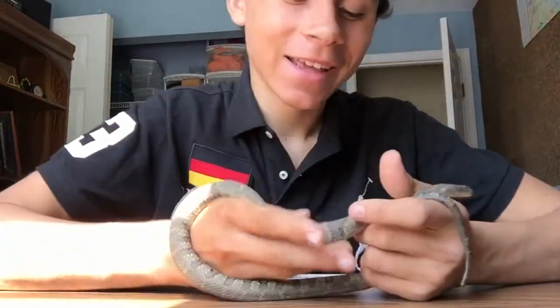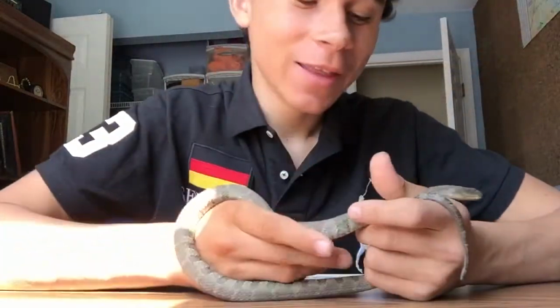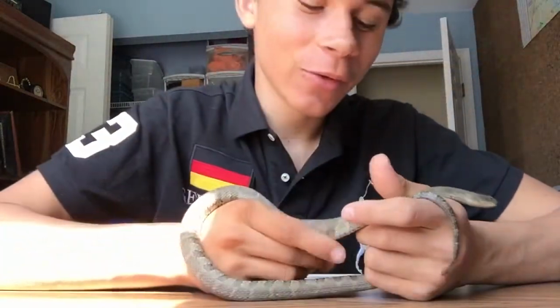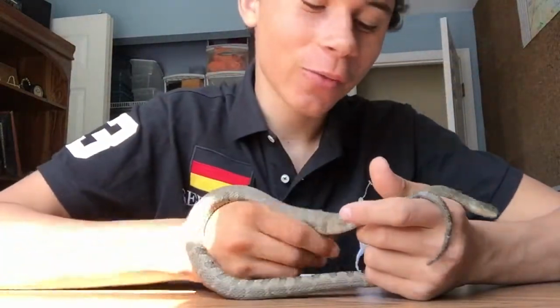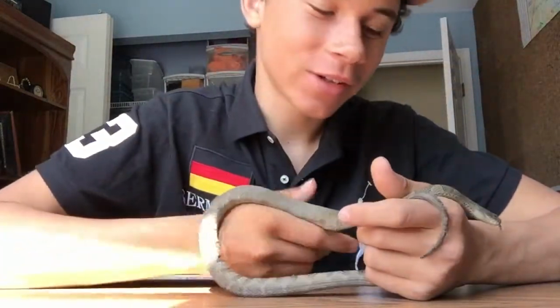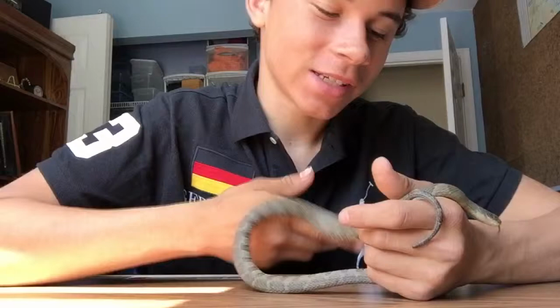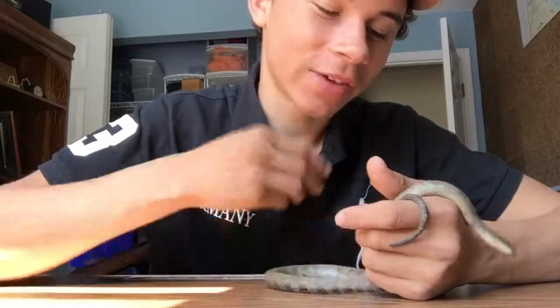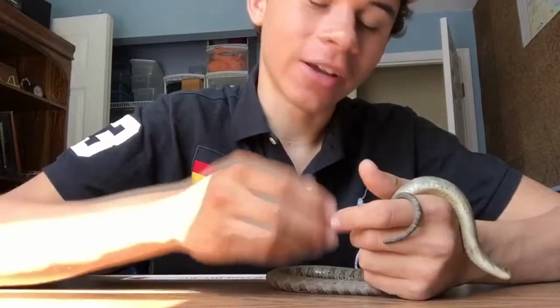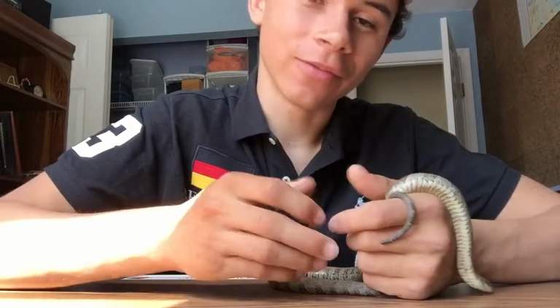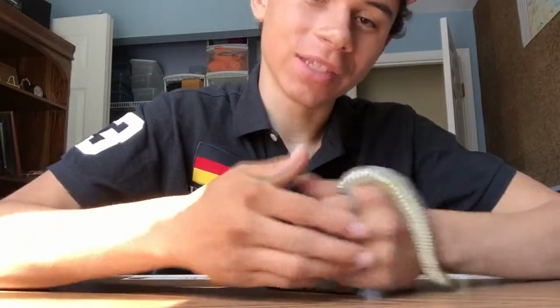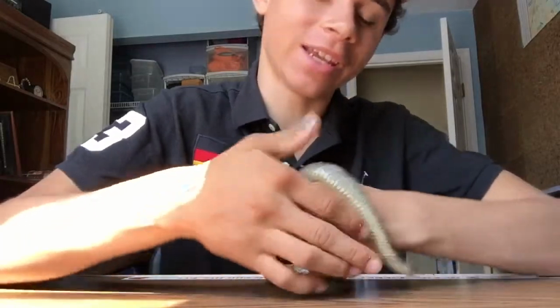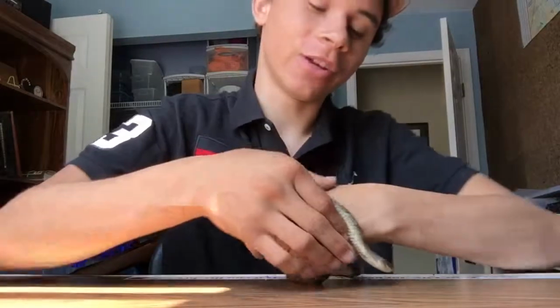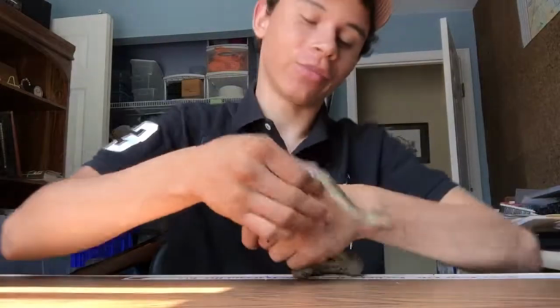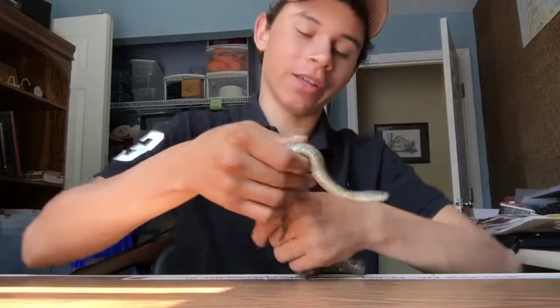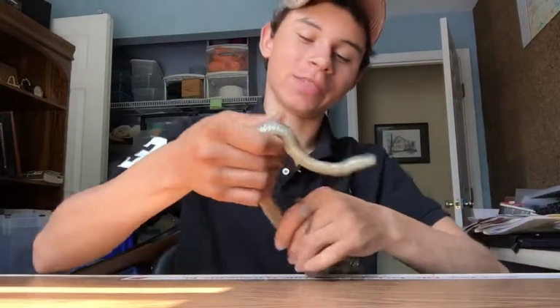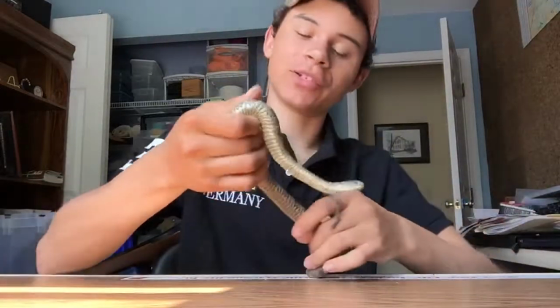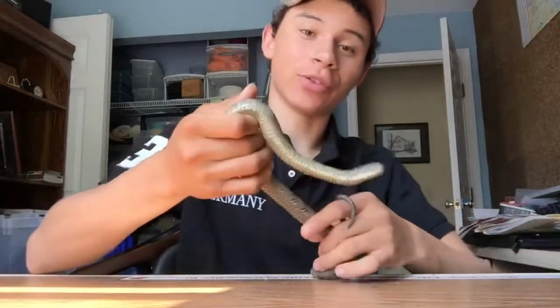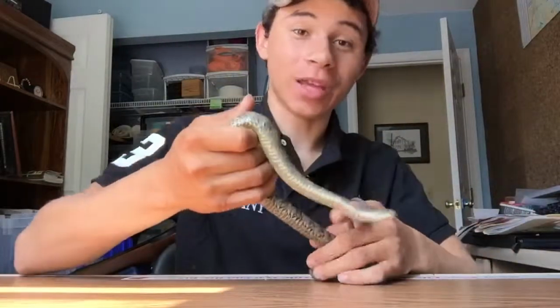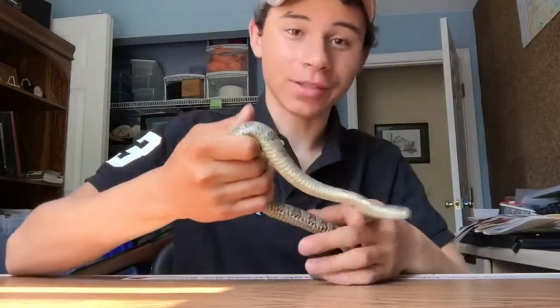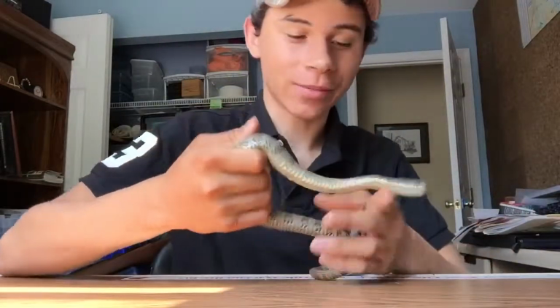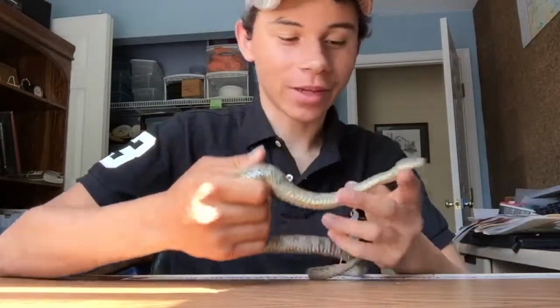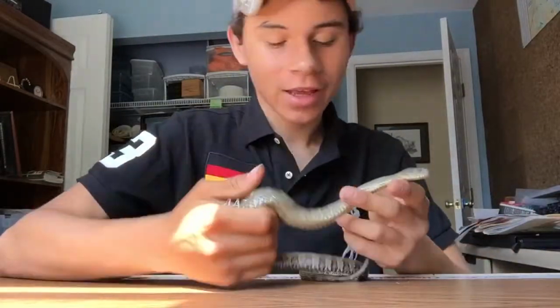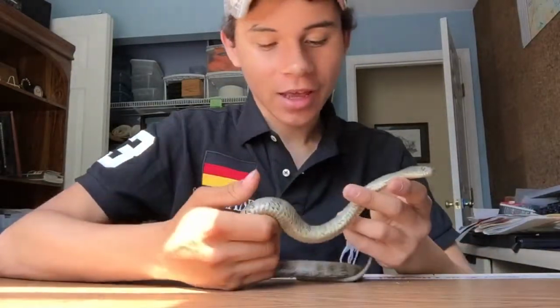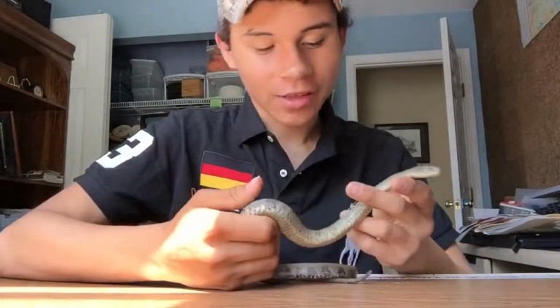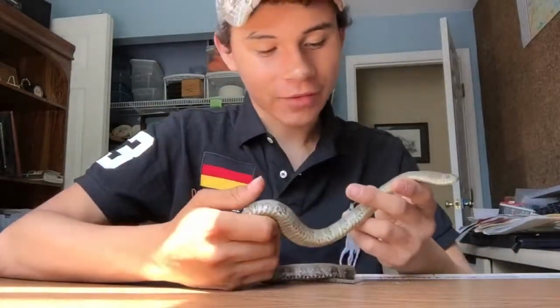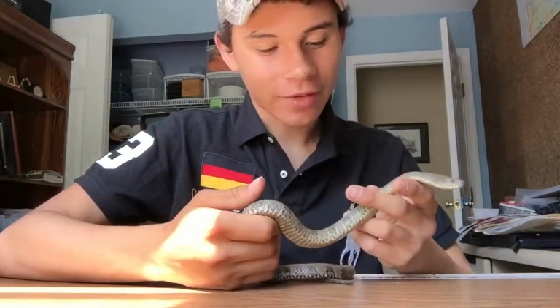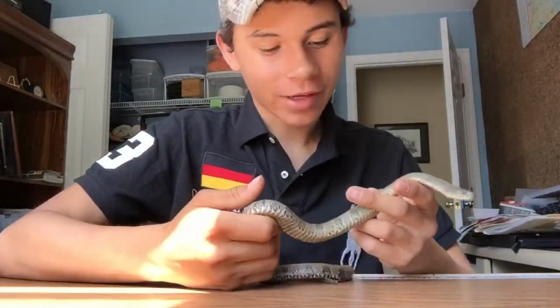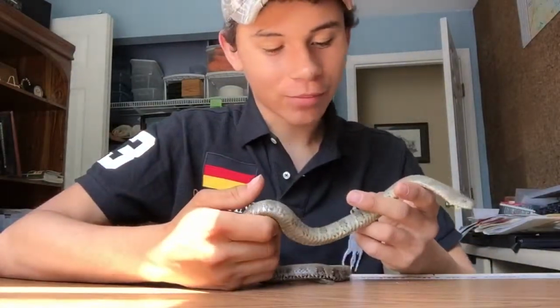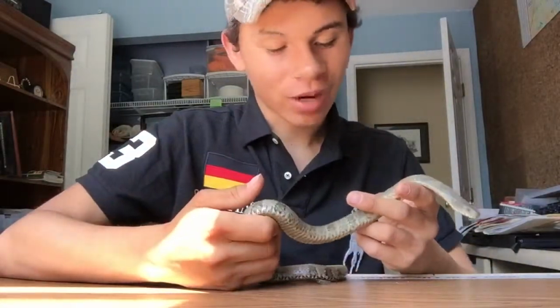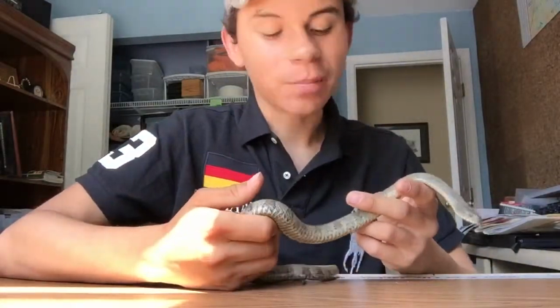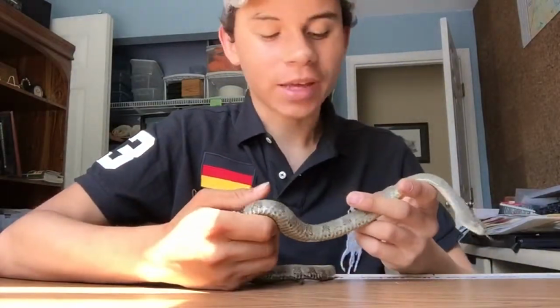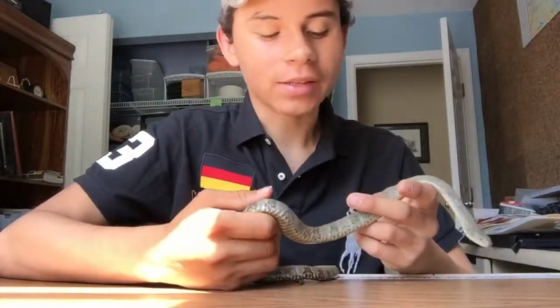The northern water snake is a very colorful snake, very pretty, especially when they're babies. They've got very bright bands.